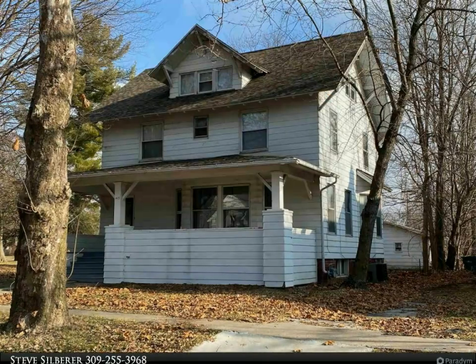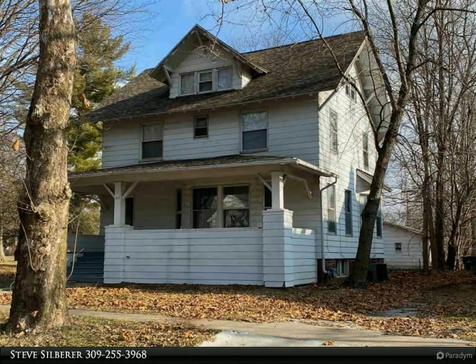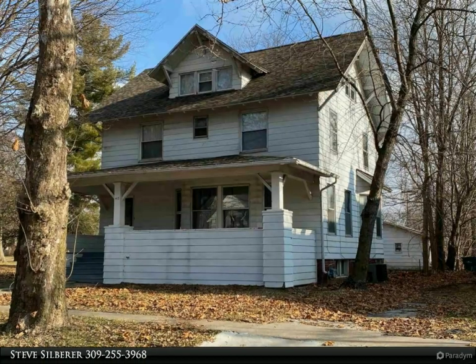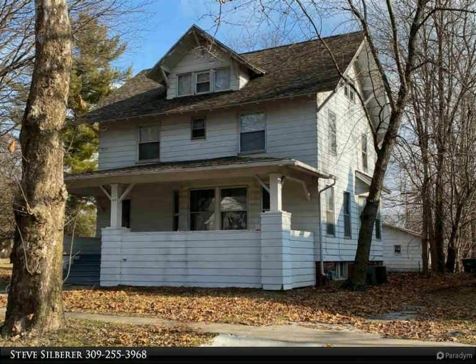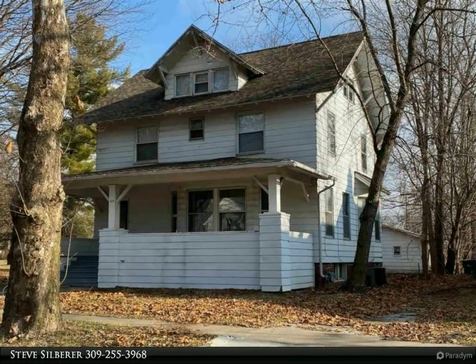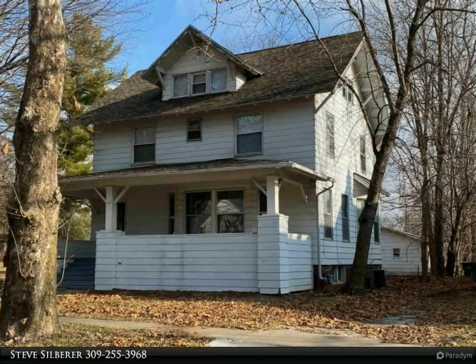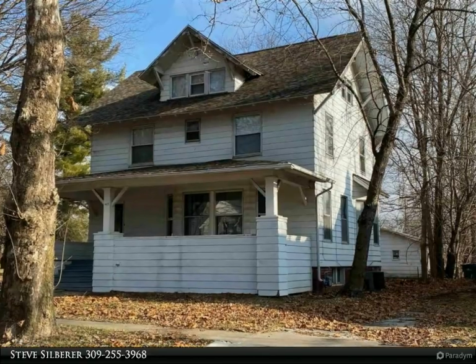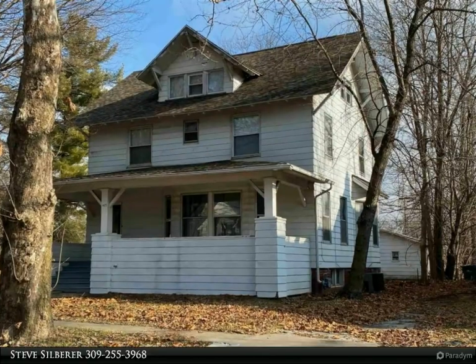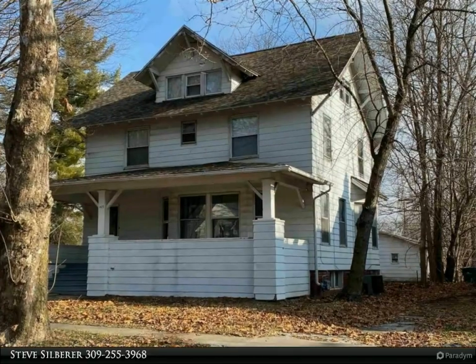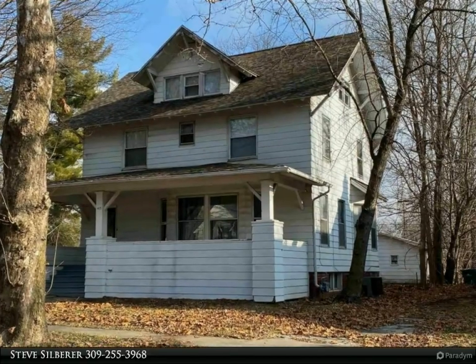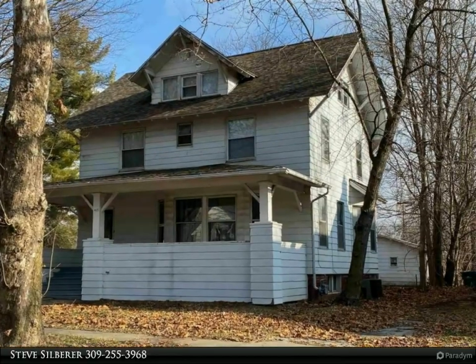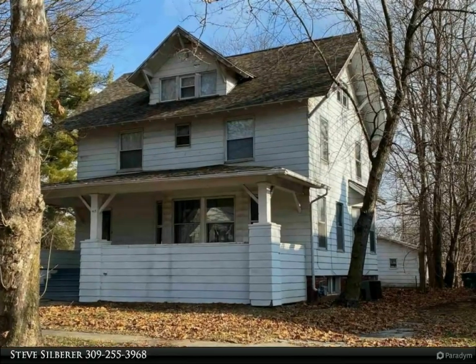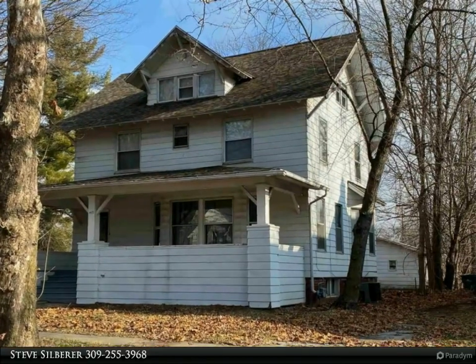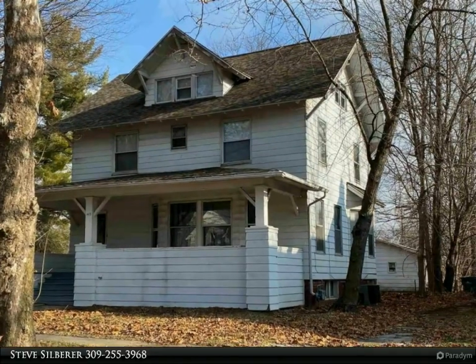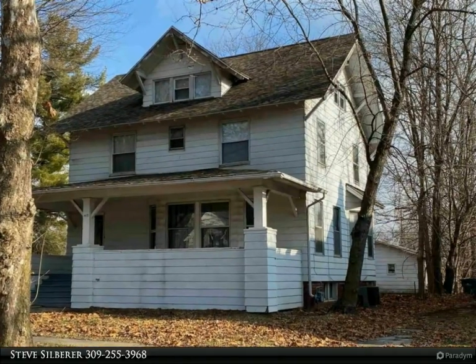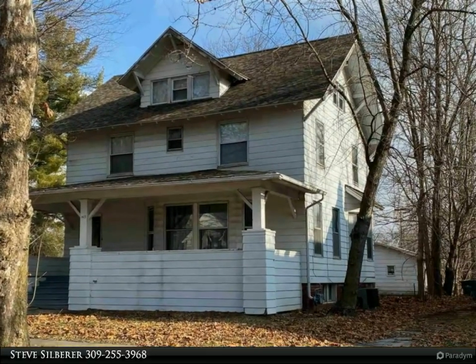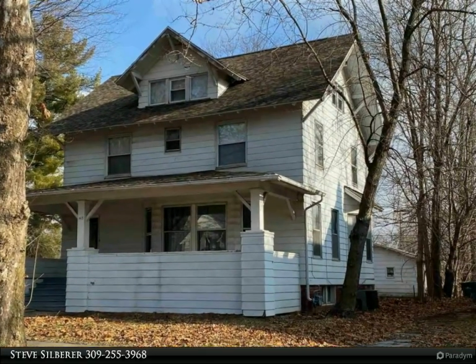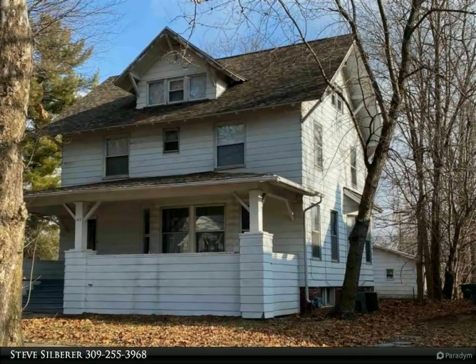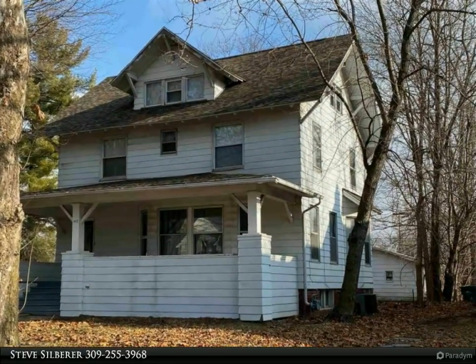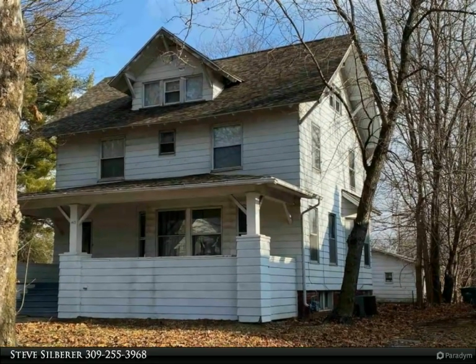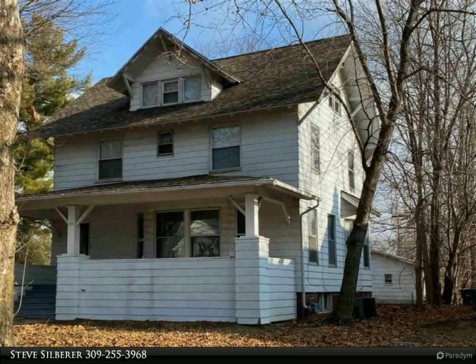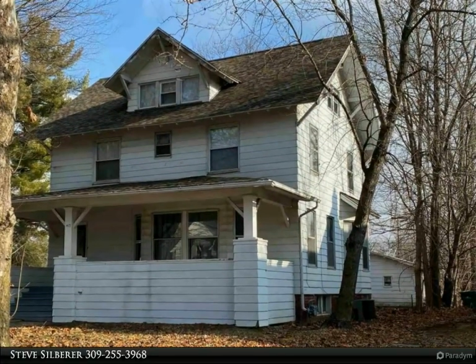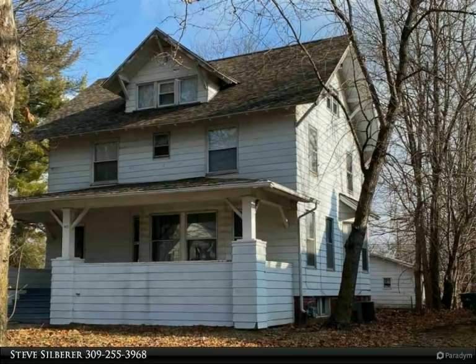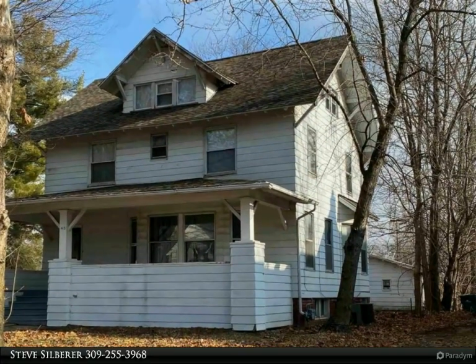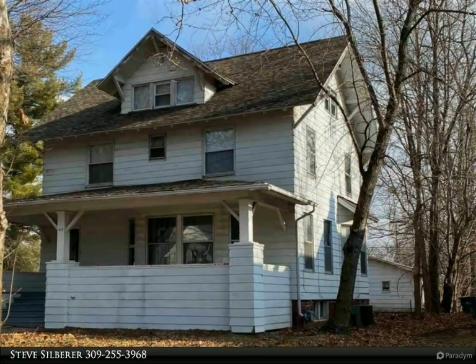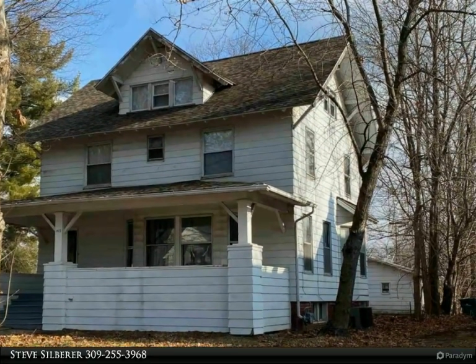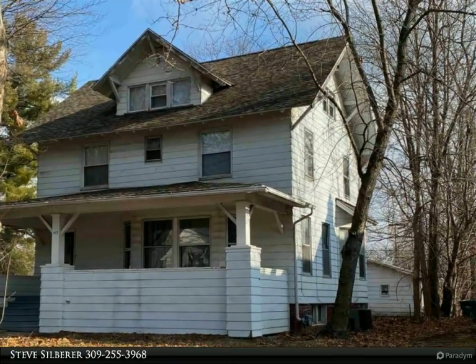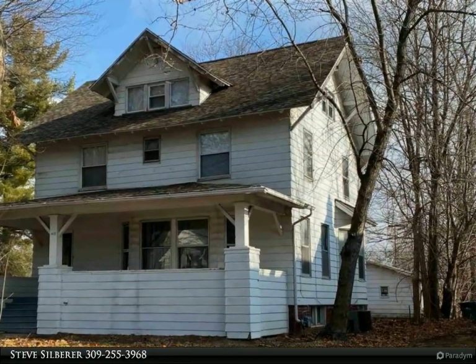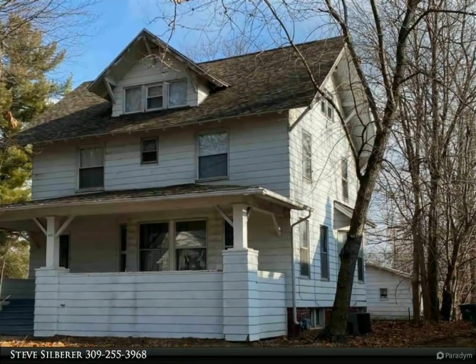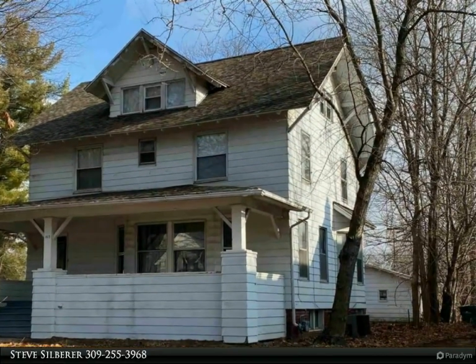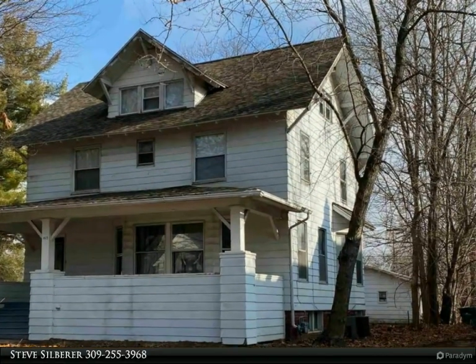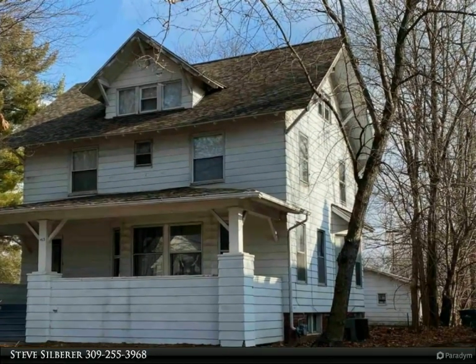This Century 21 Purdum-Epperson Inc. property video is presented by Steve Silberer.